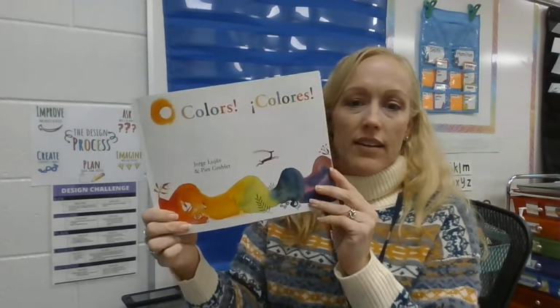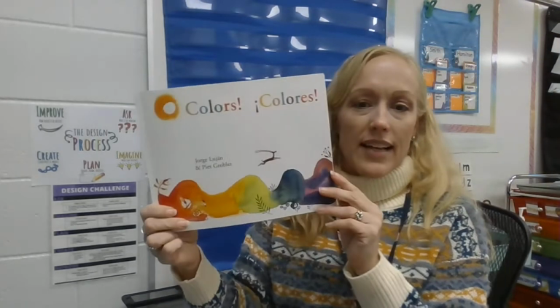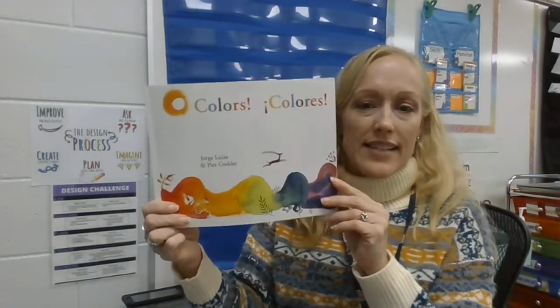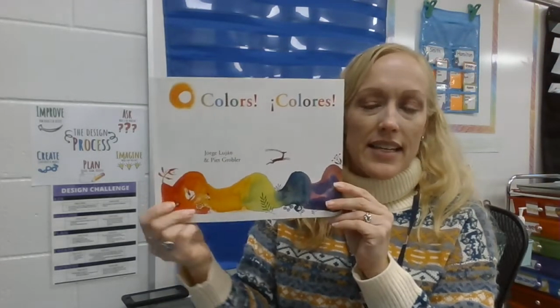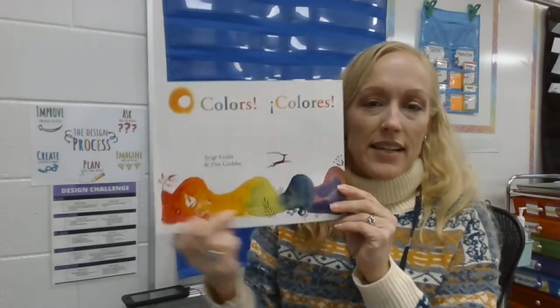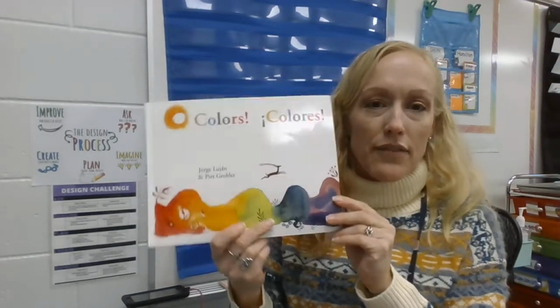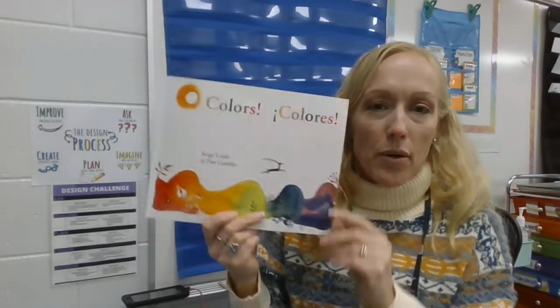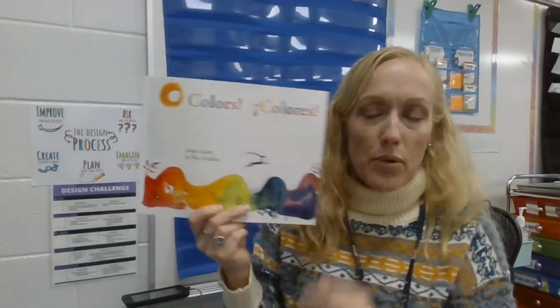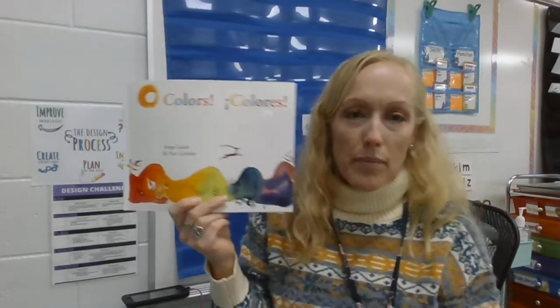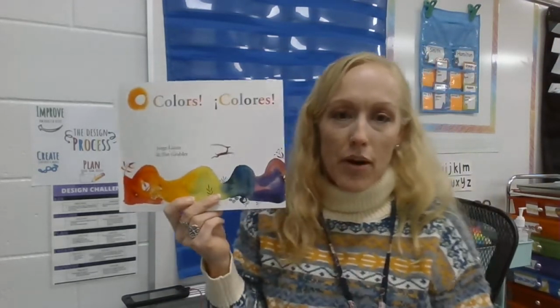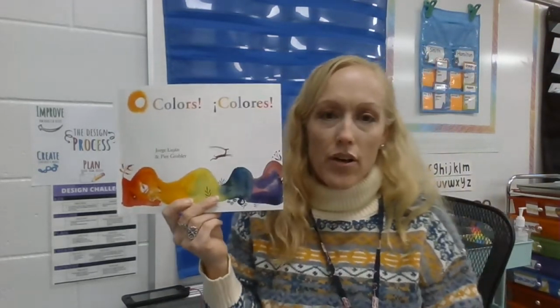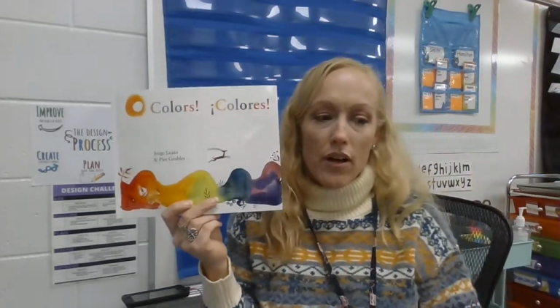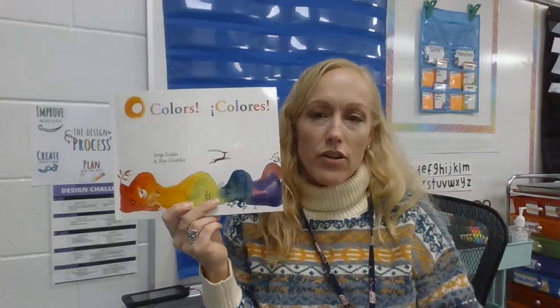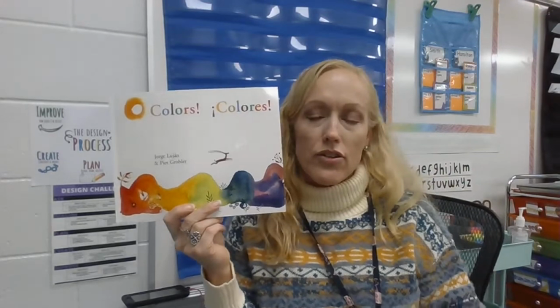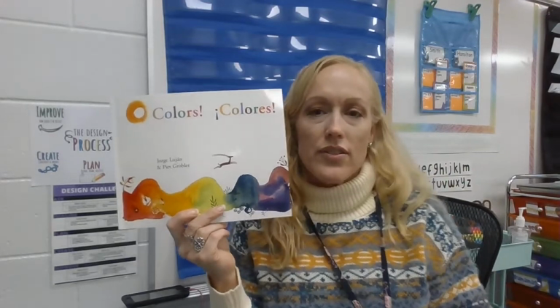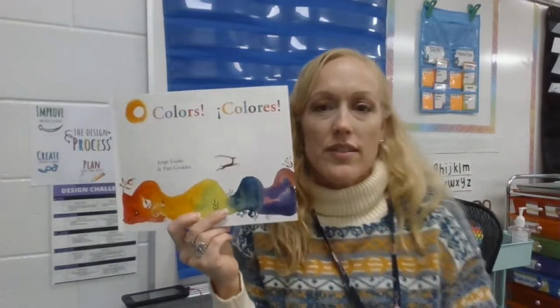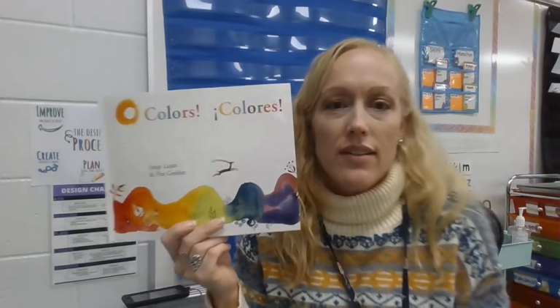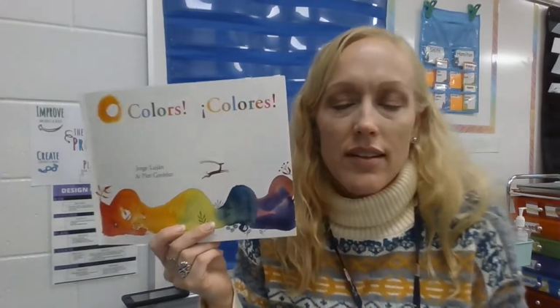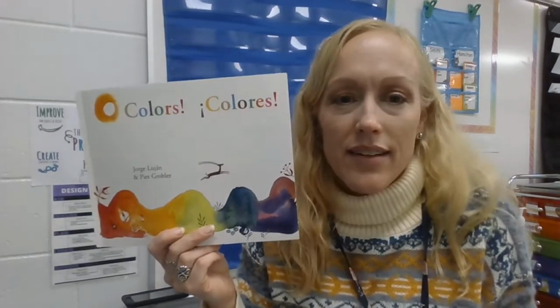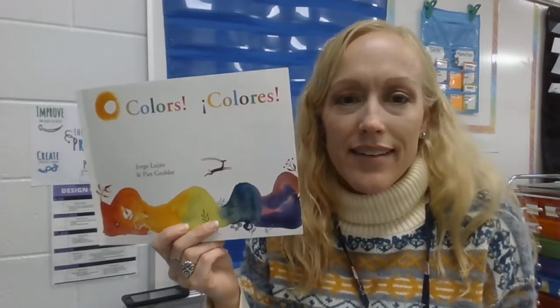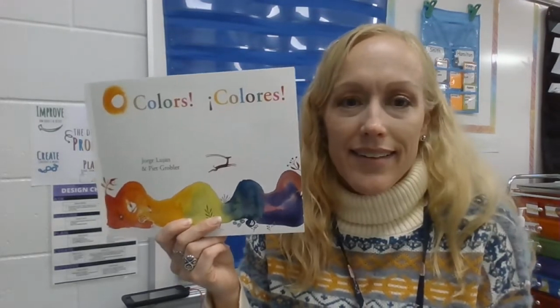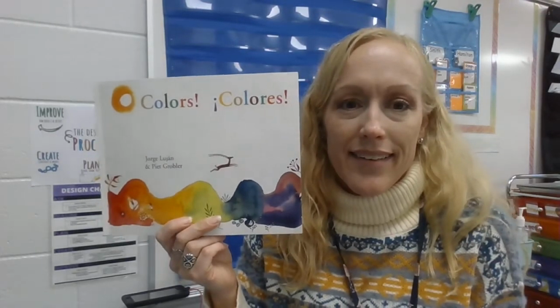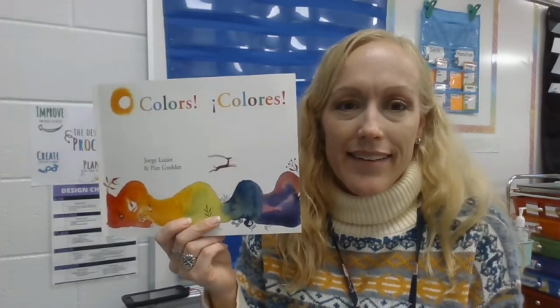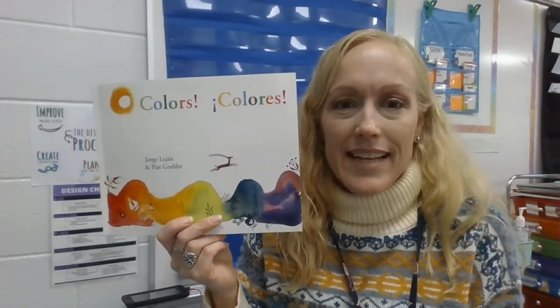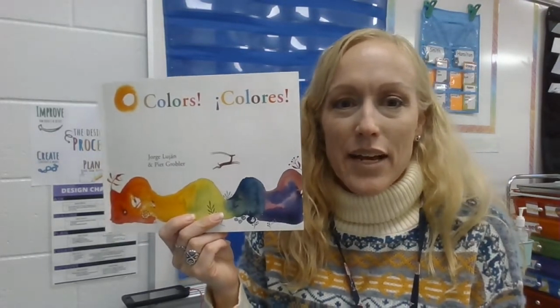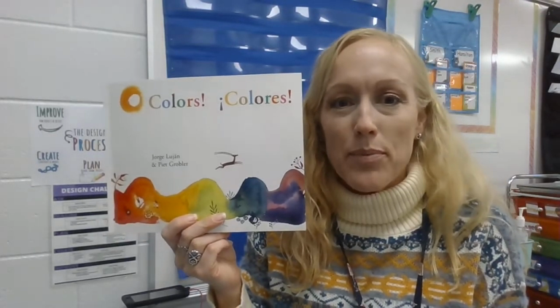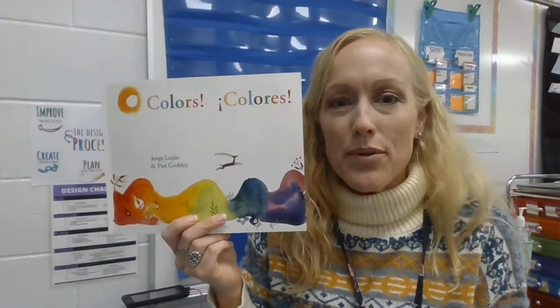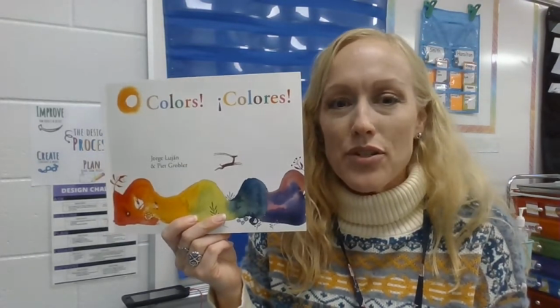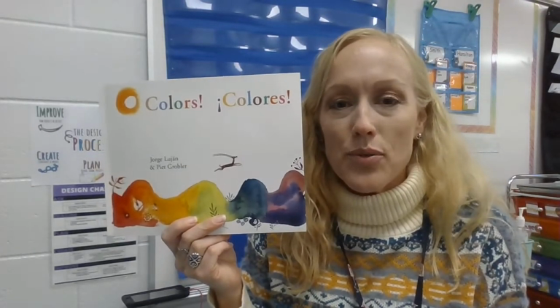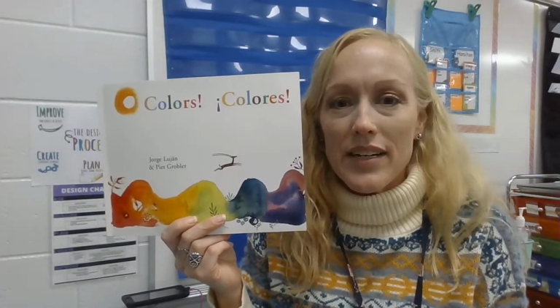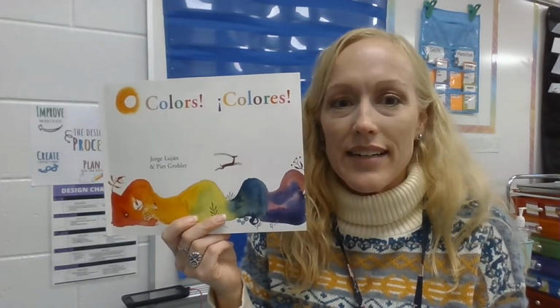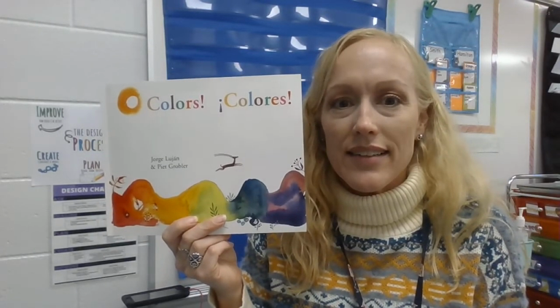That's the end of our book about colors. I hope you enjoyed it!